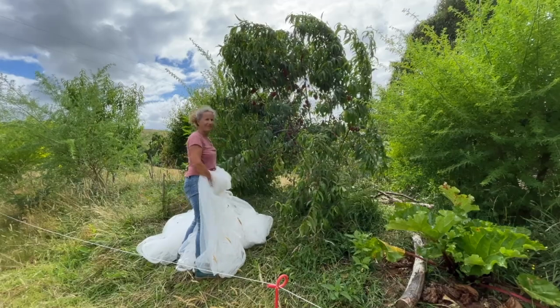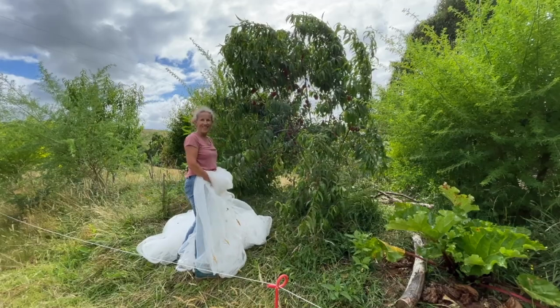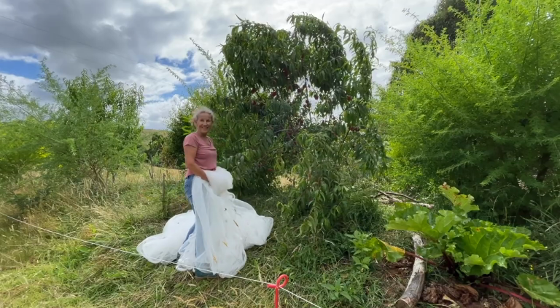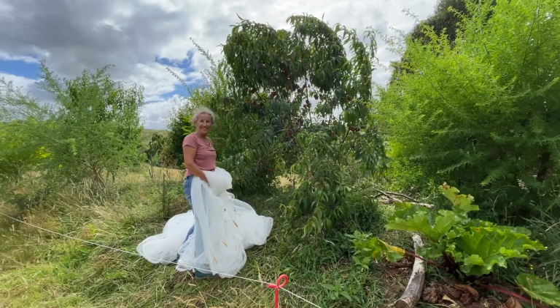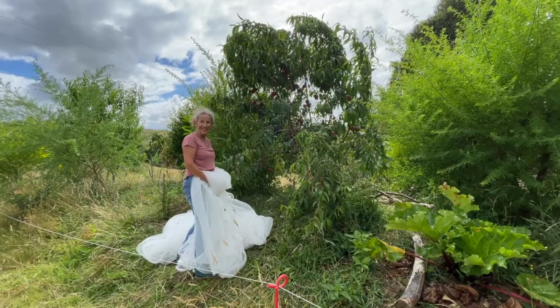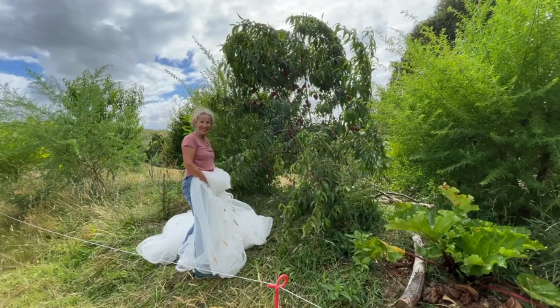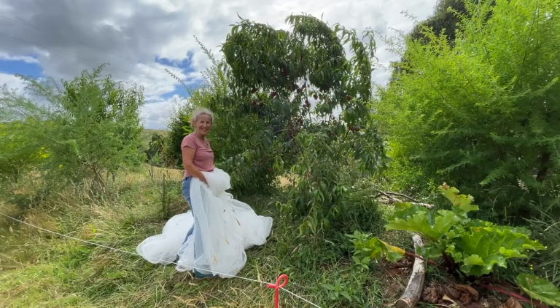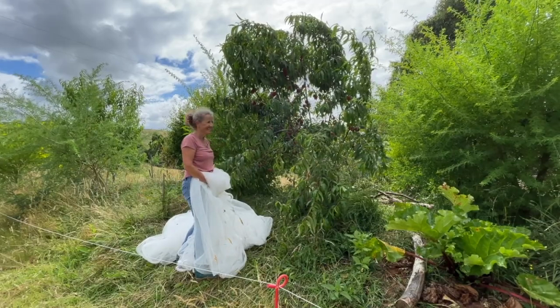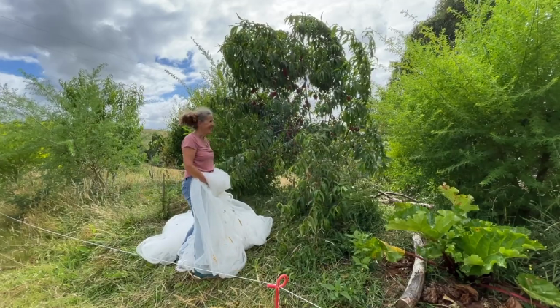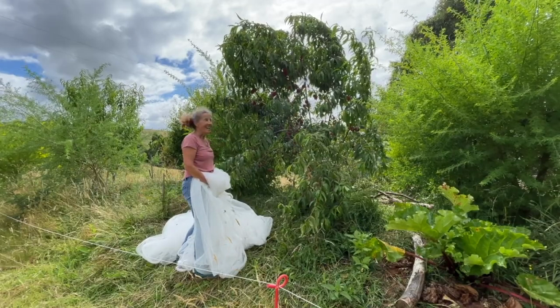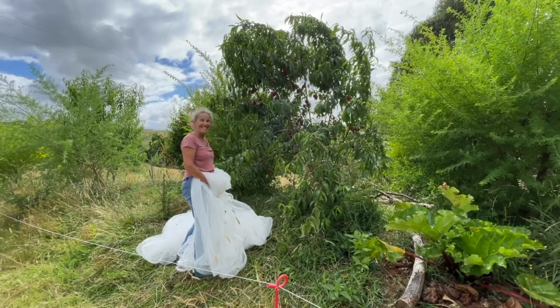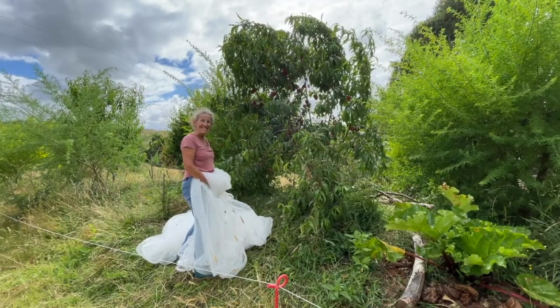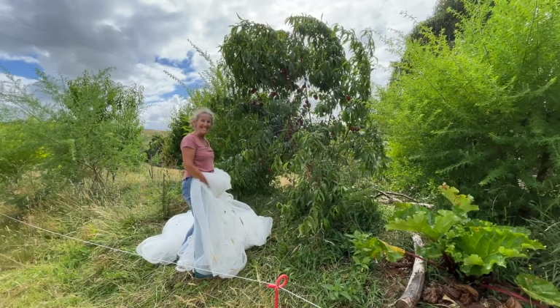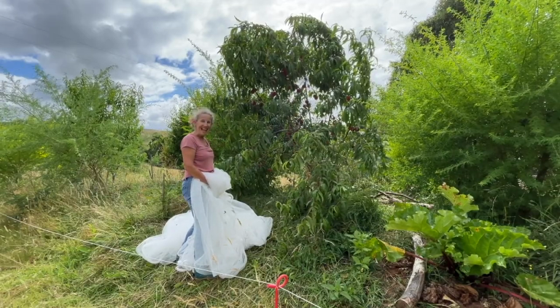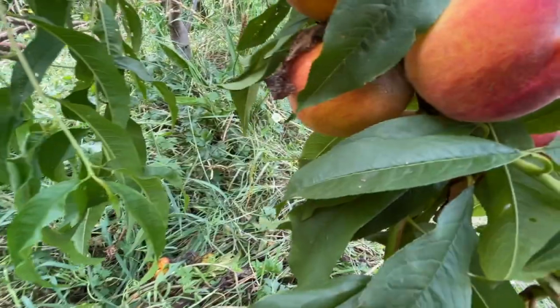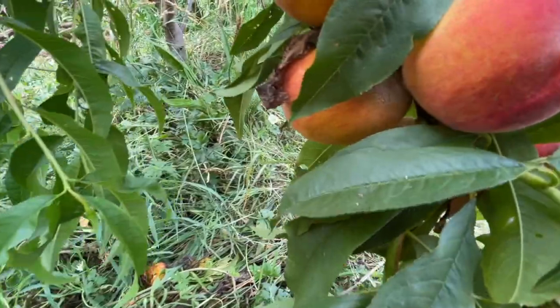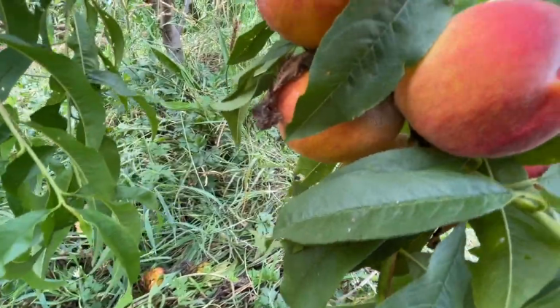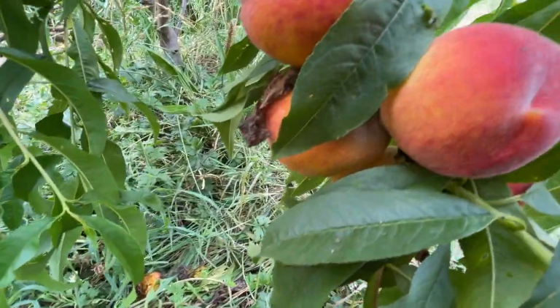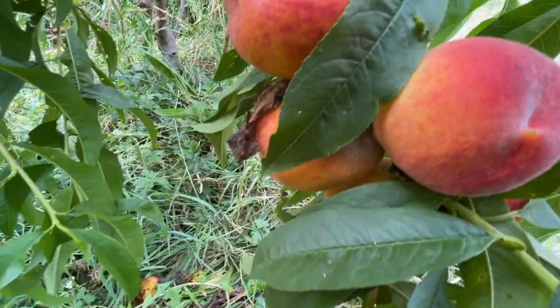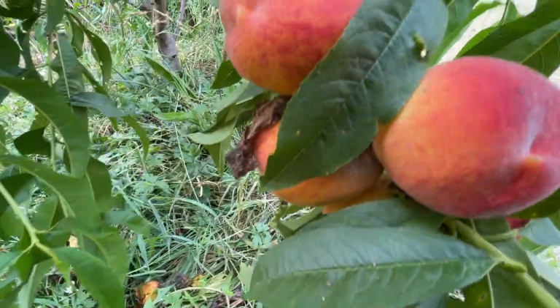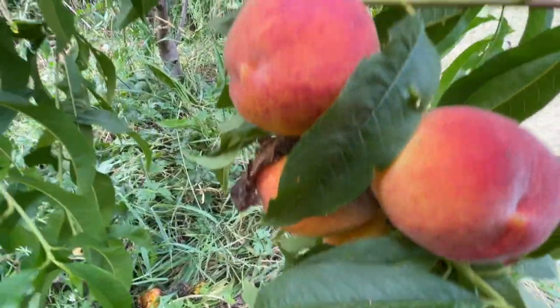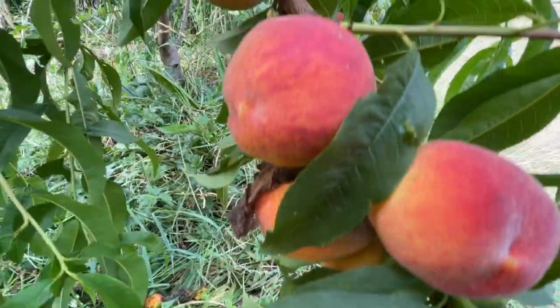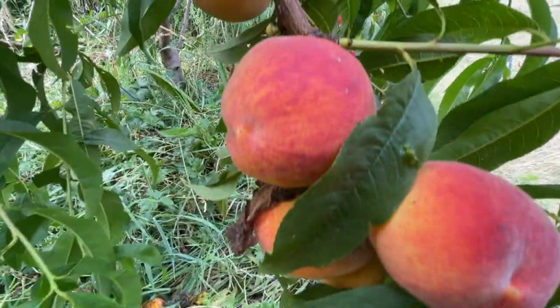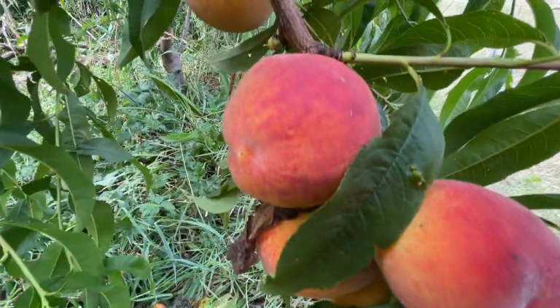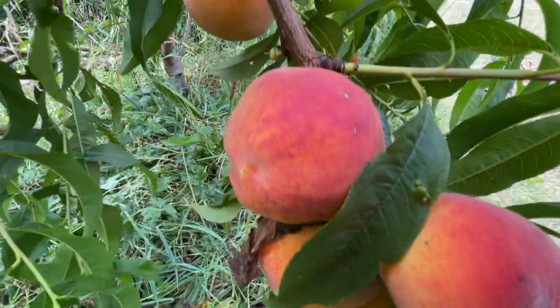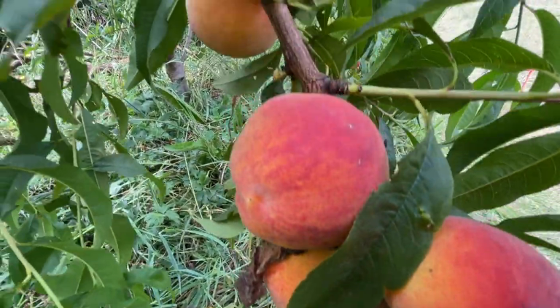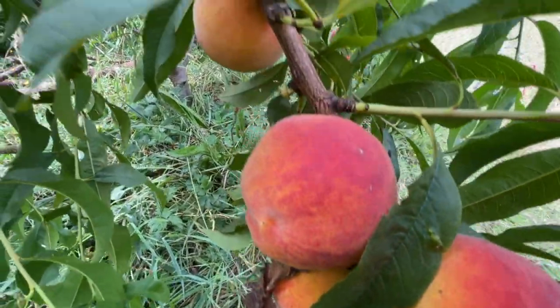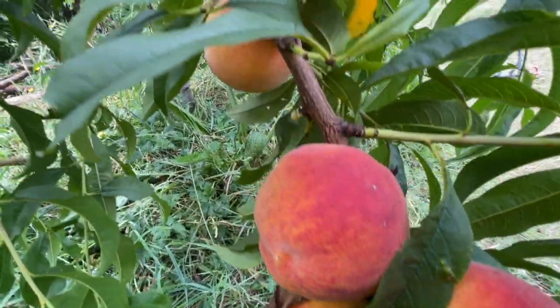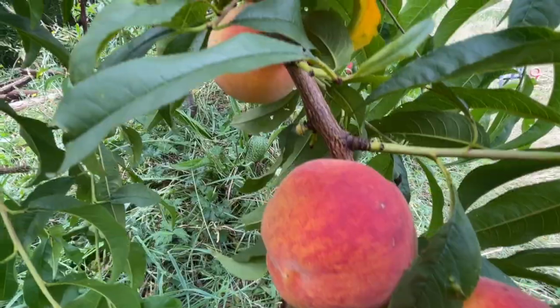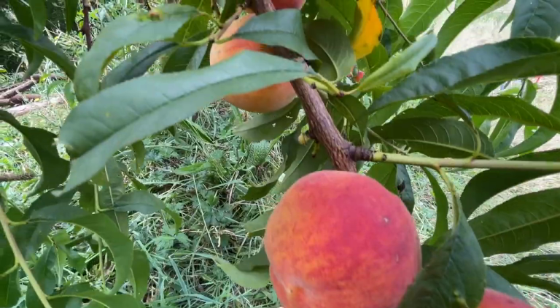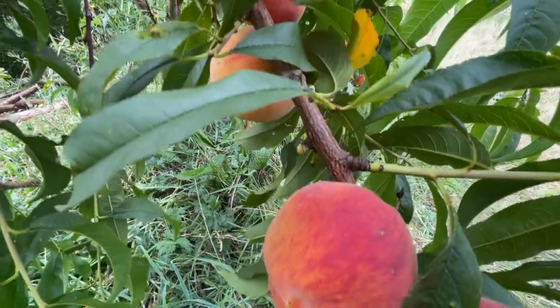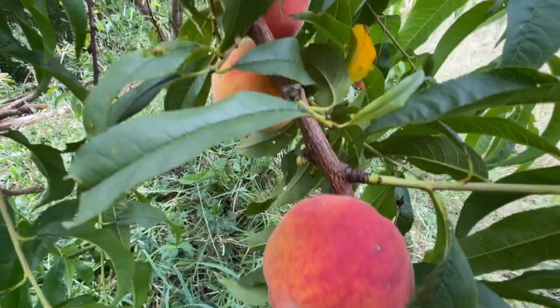So the first thing I've got to do is of course just get the netting off this tree. There we go, it's as easy as that. It's just beautiful.